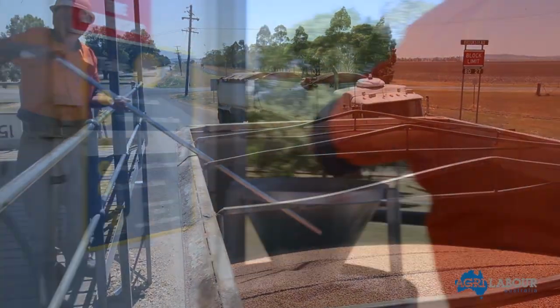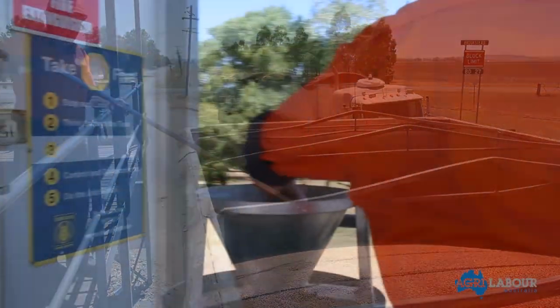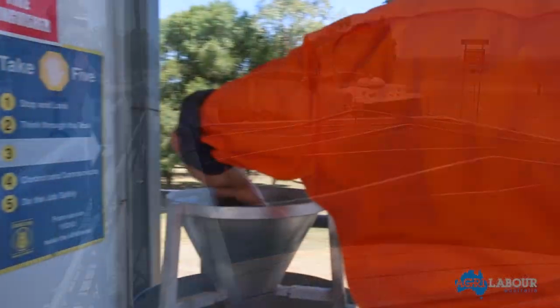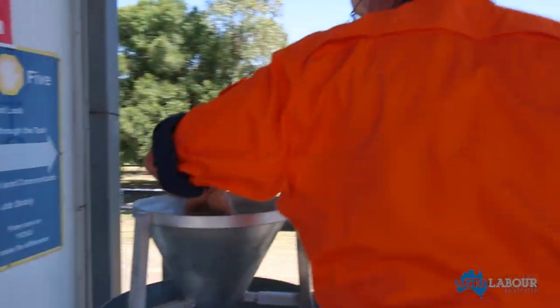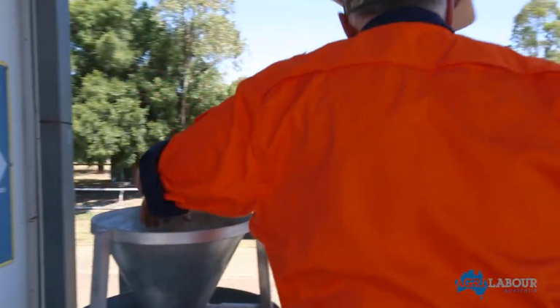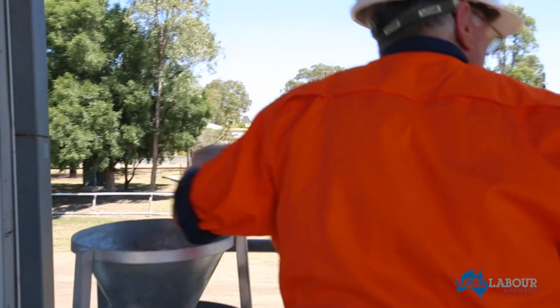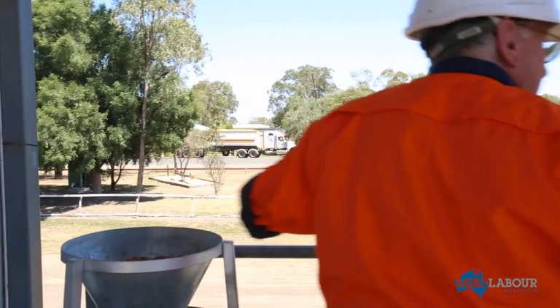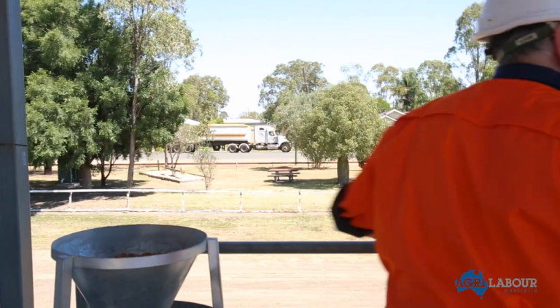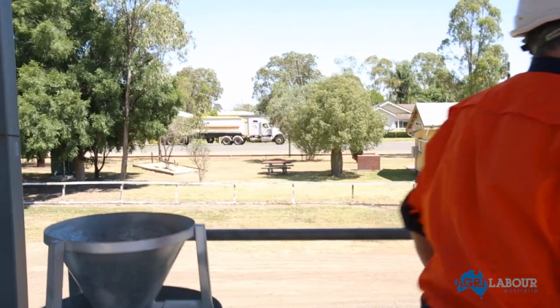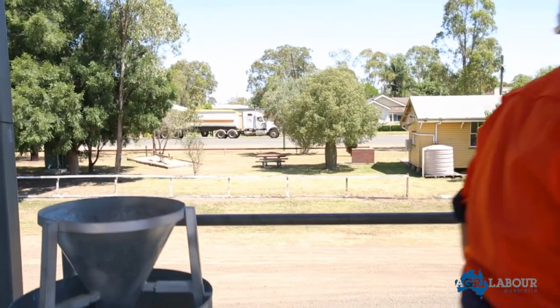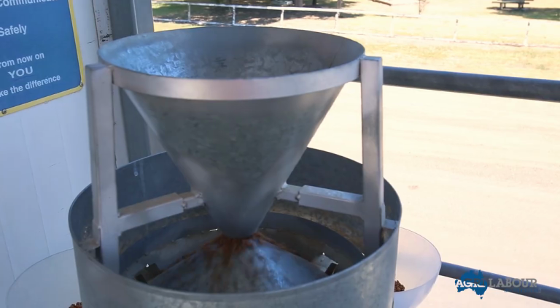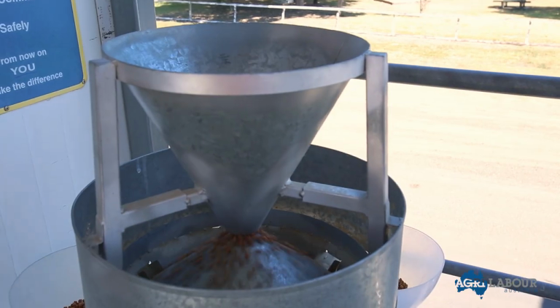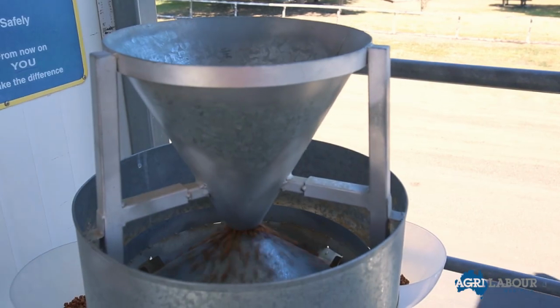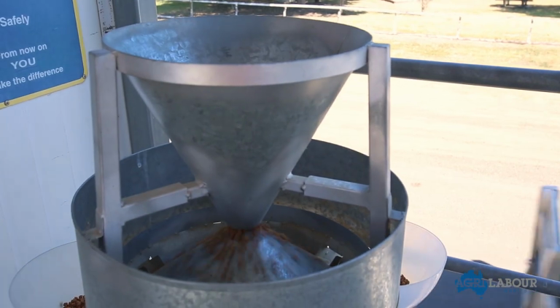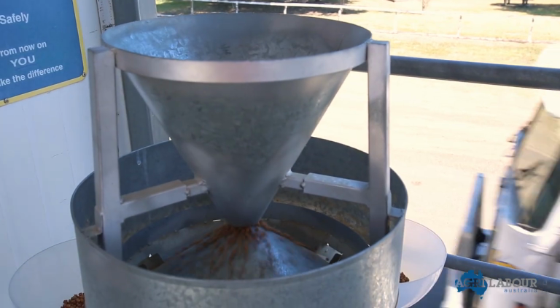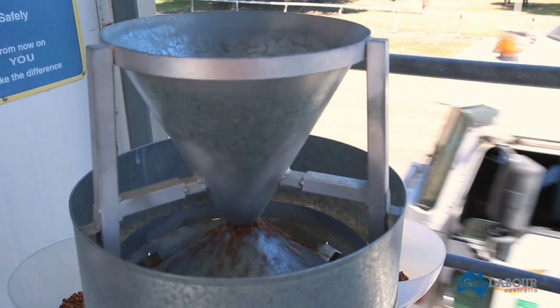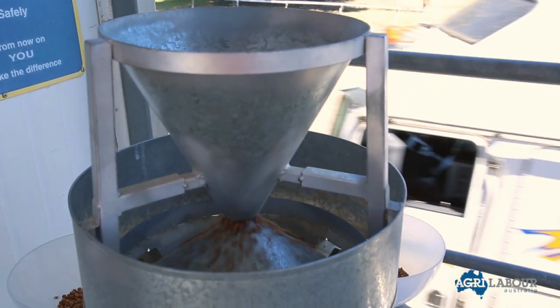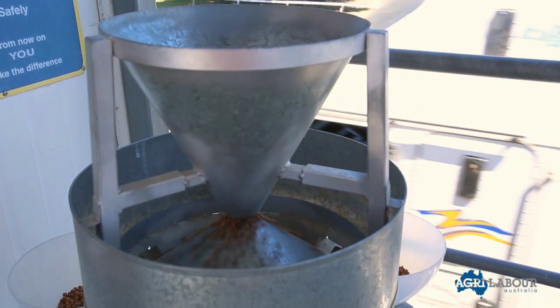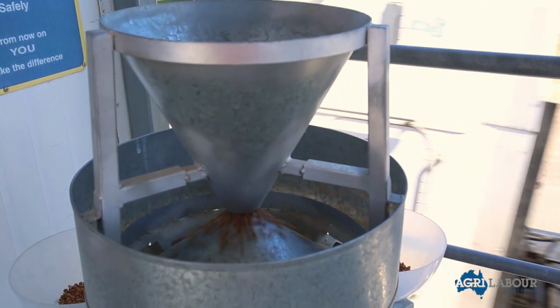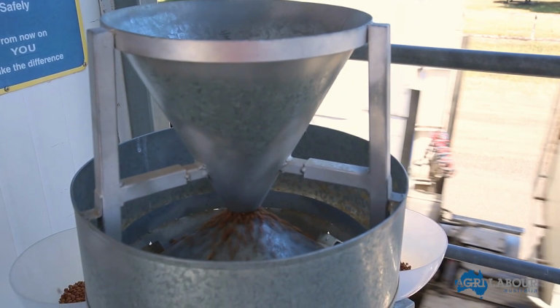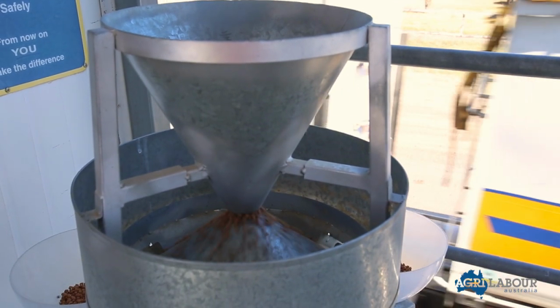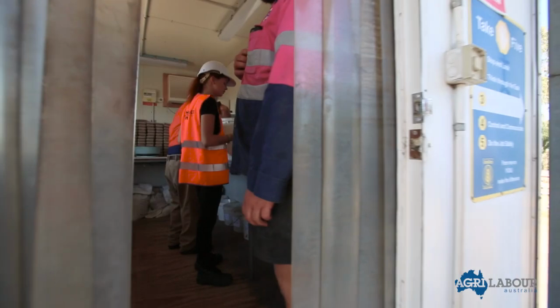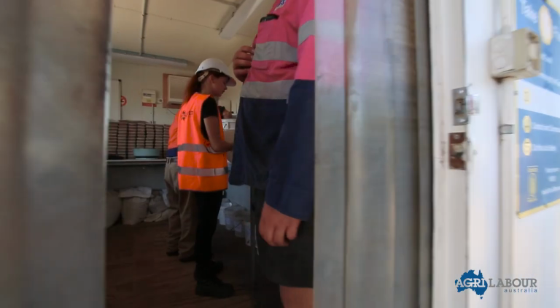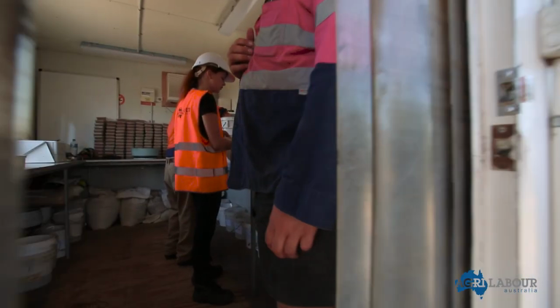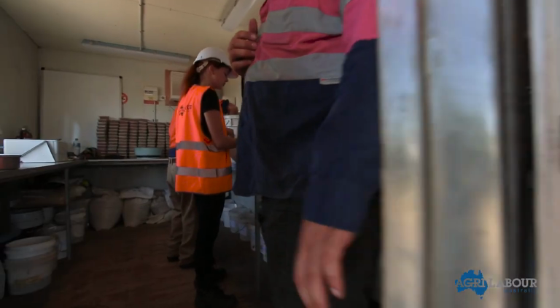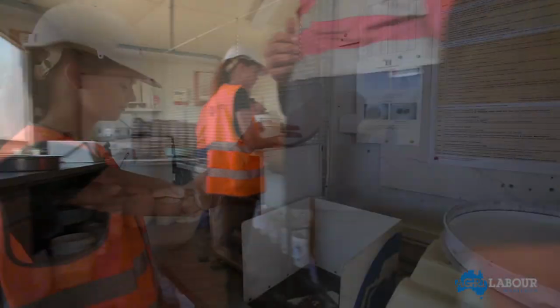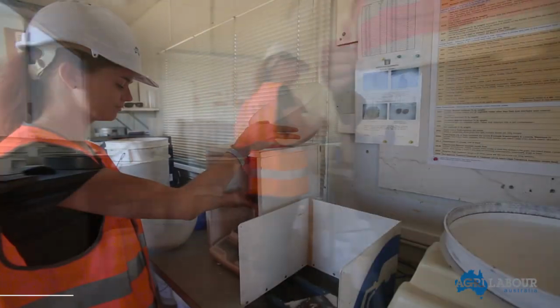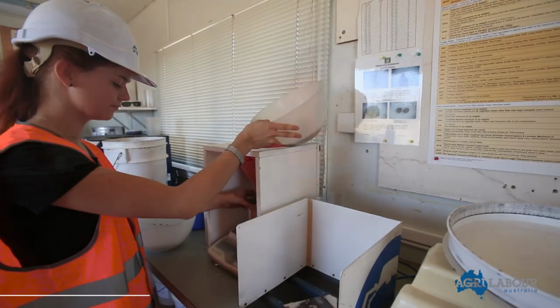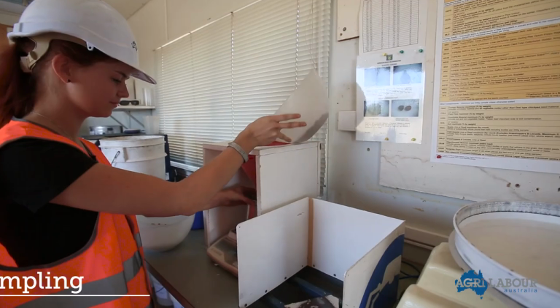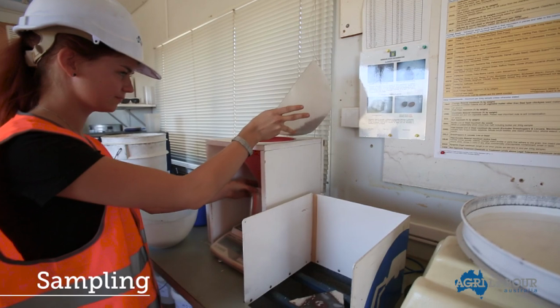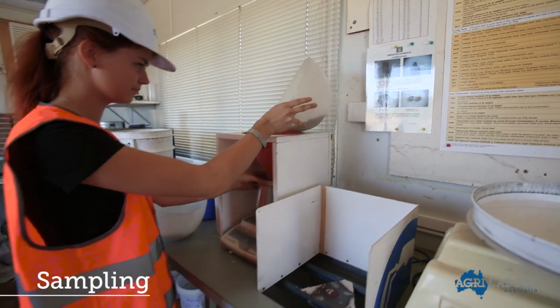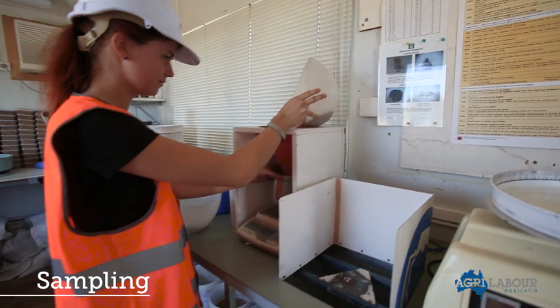All trucks are tested on arrival to determine the quality of the grain they are carrying. This is referred to as sampling.